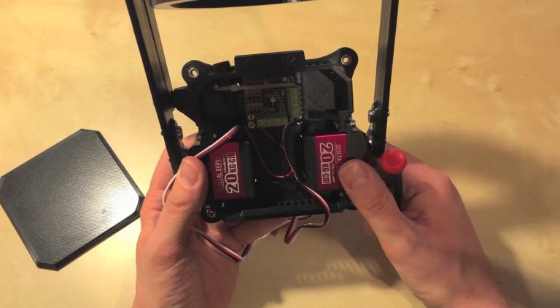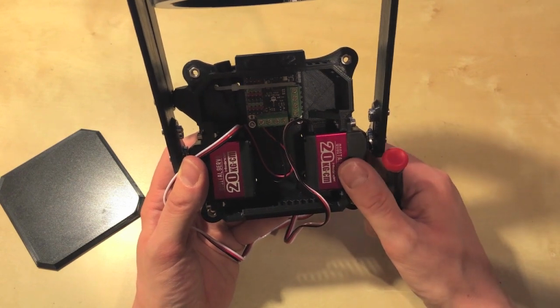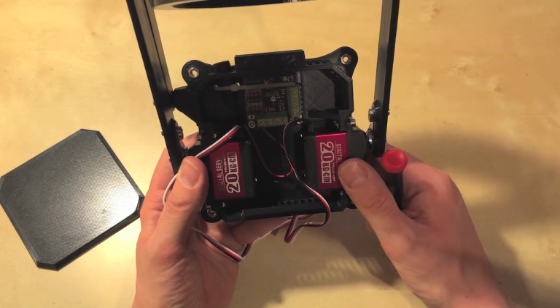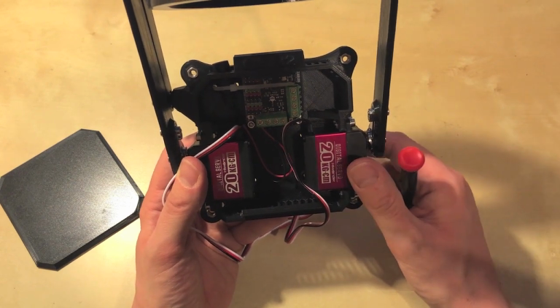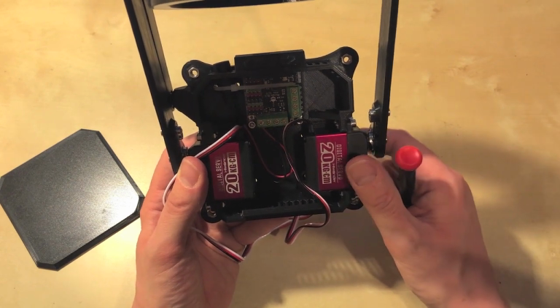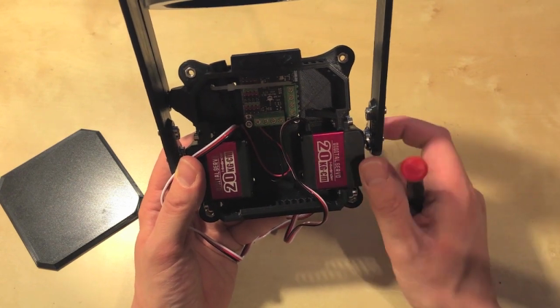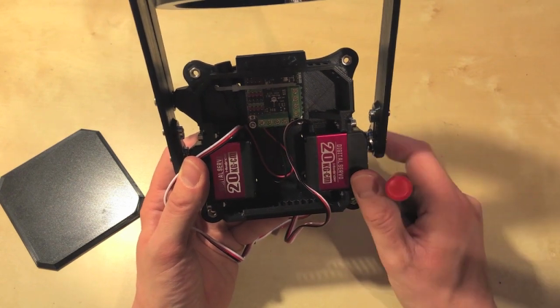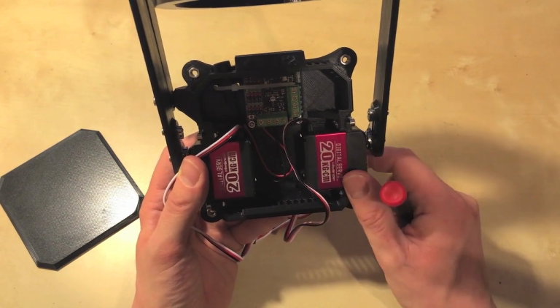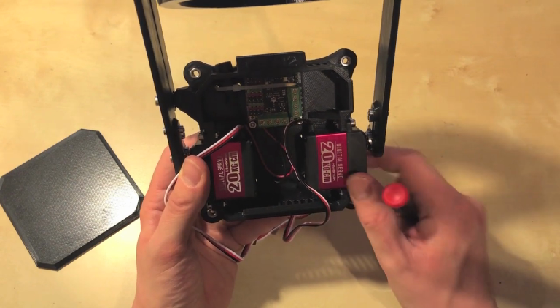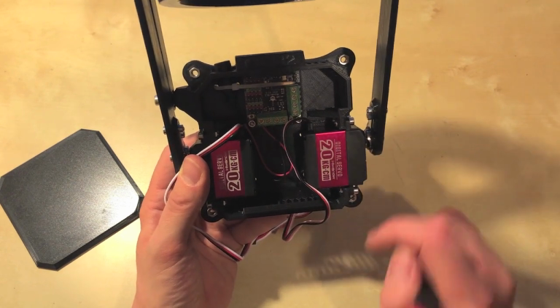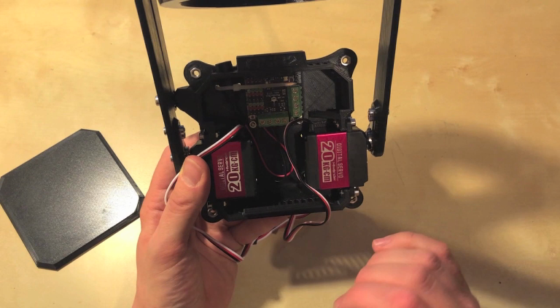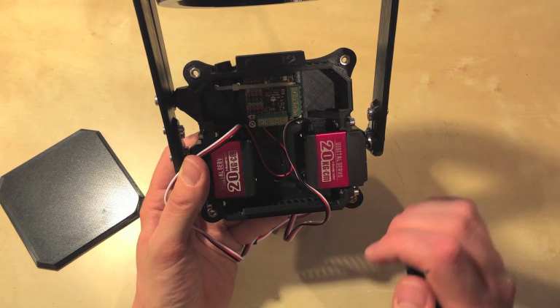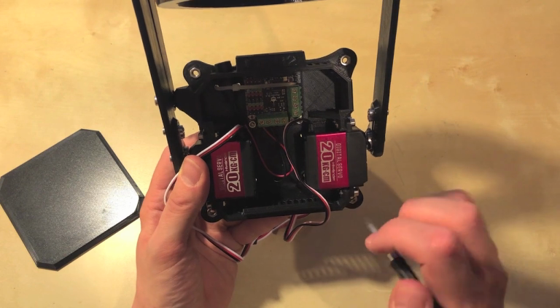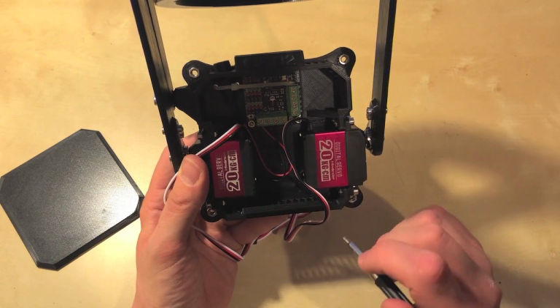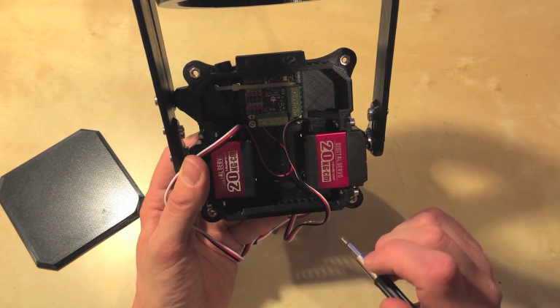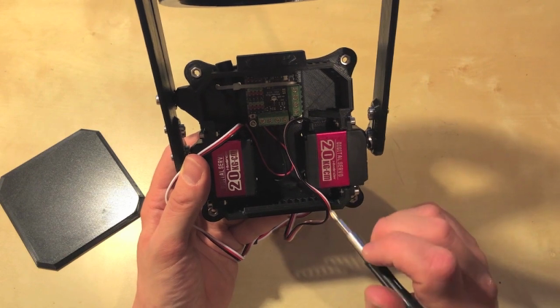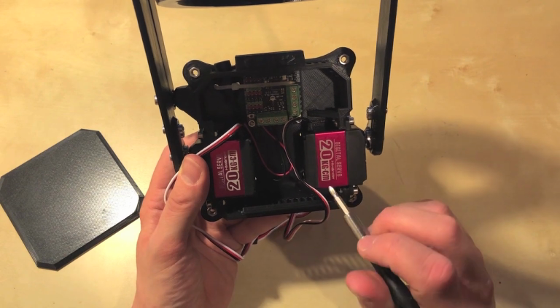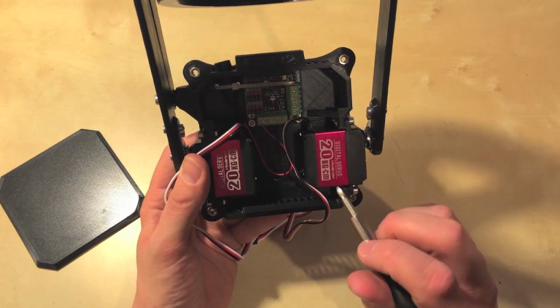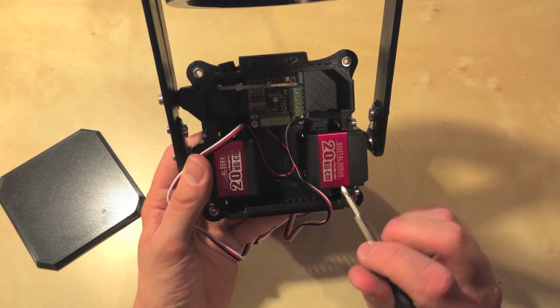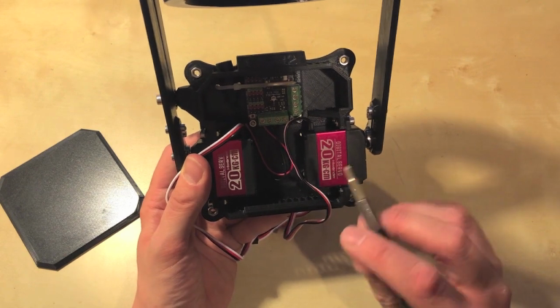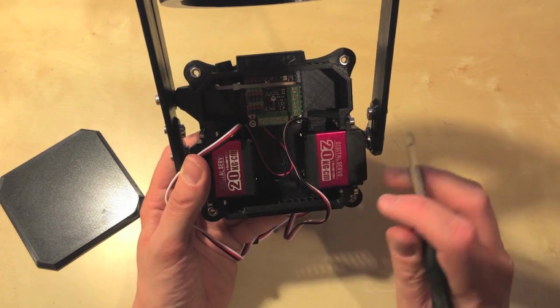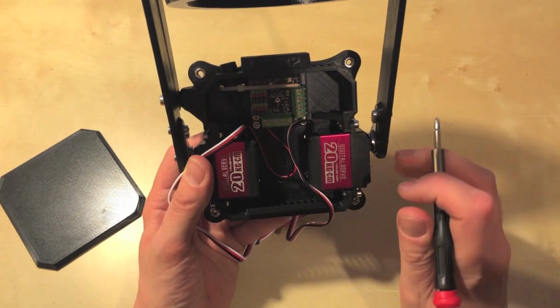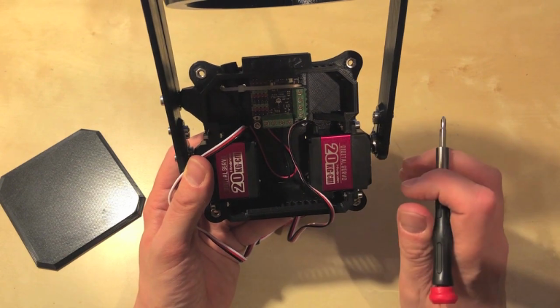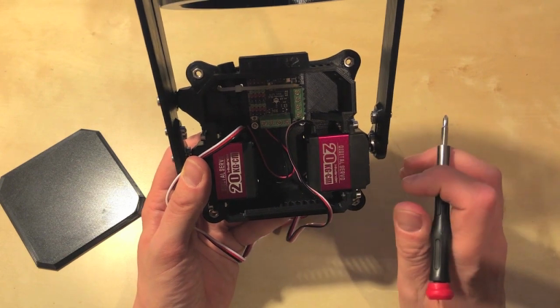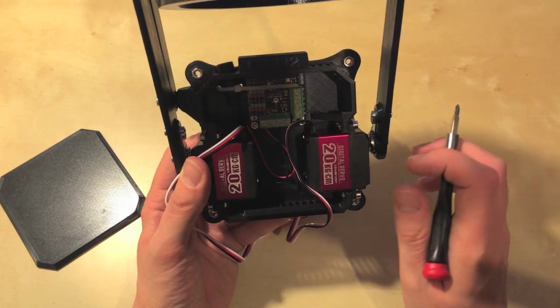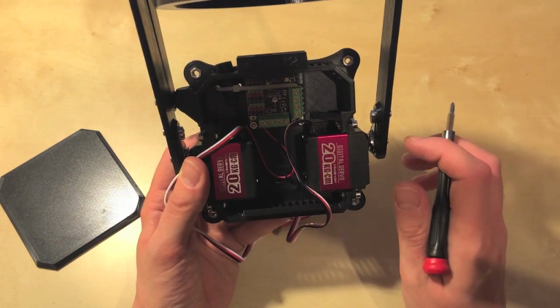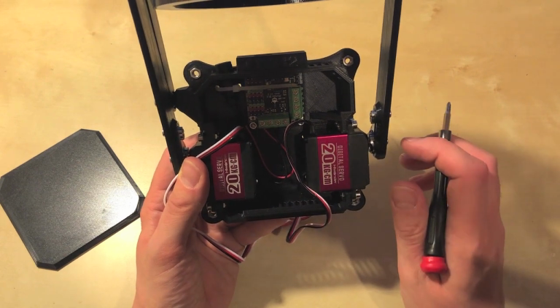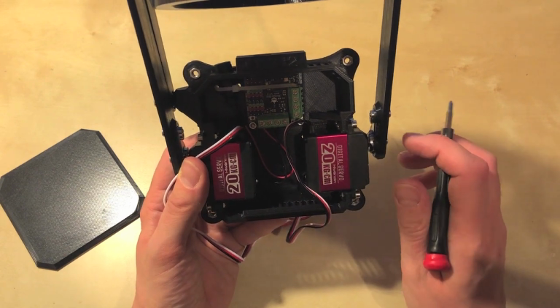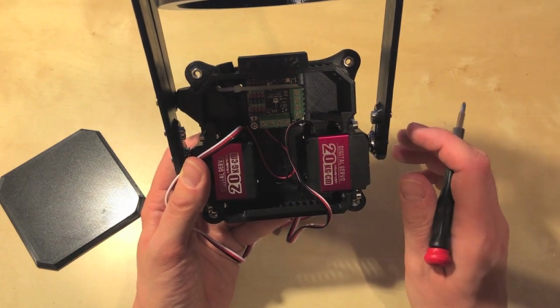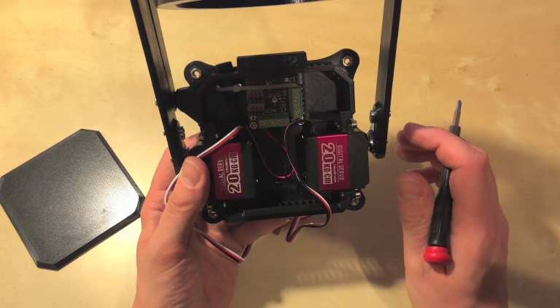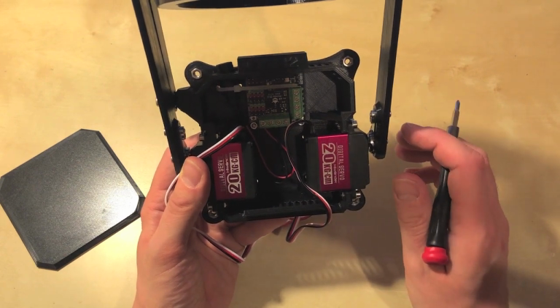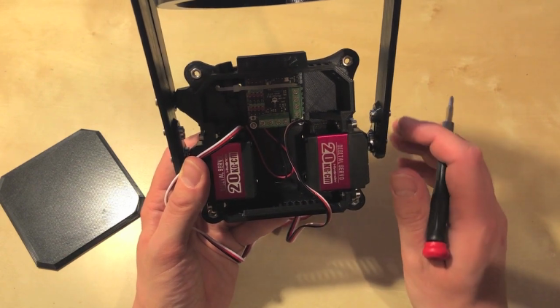I've got a modification that will solve both of these problems. I call it the power user upgrade, or the external power bus. Let me show you what that looks like.